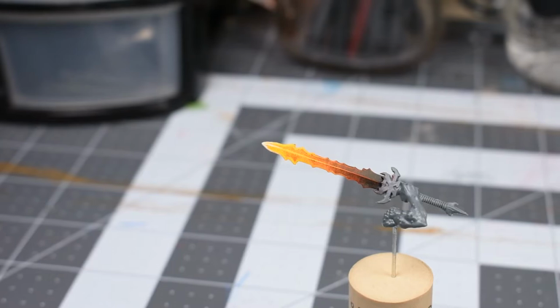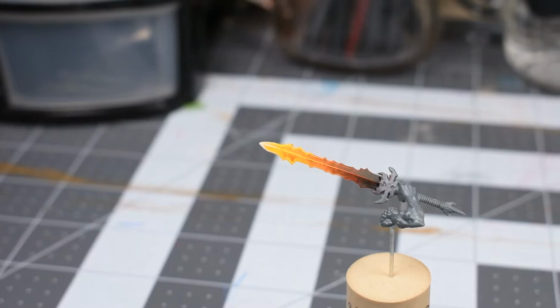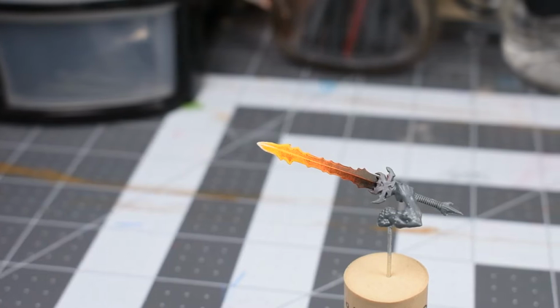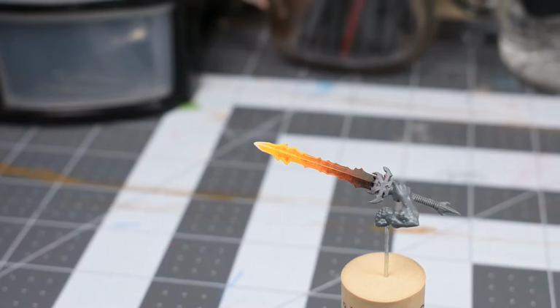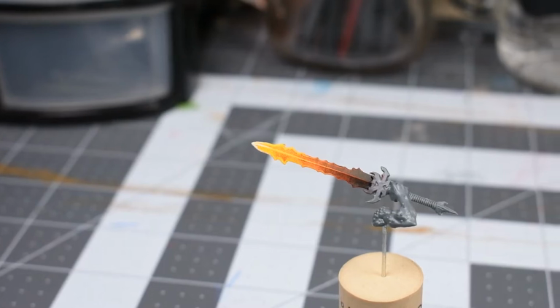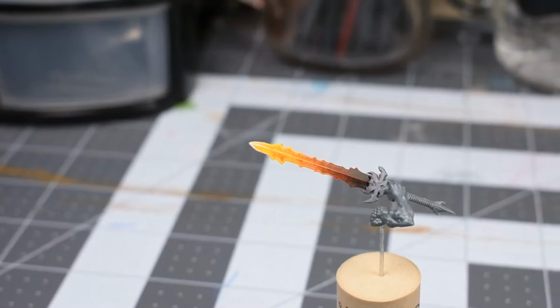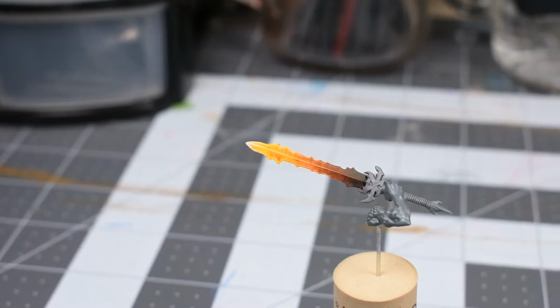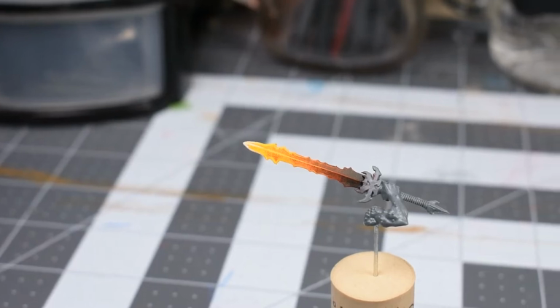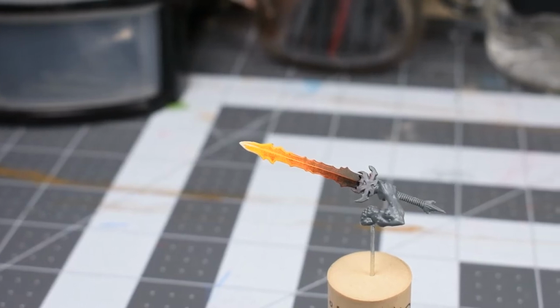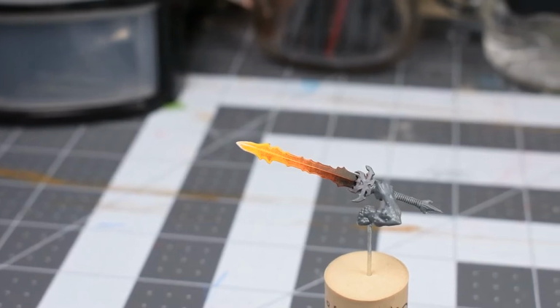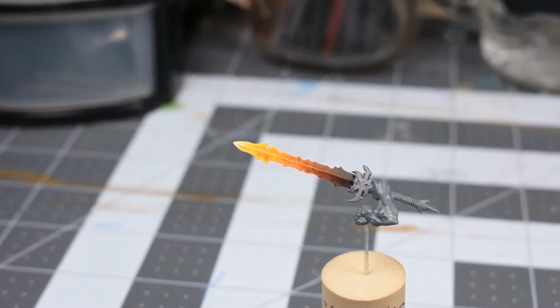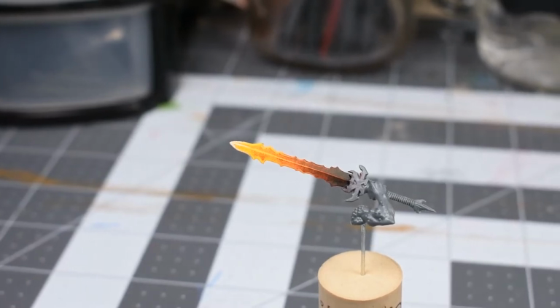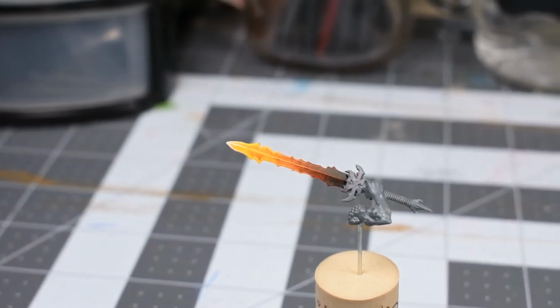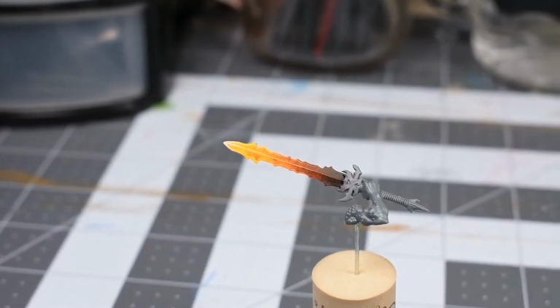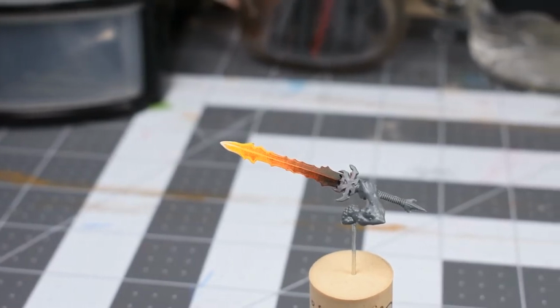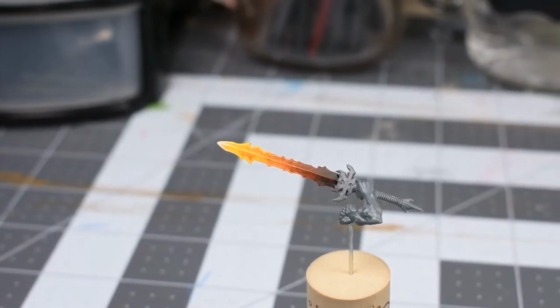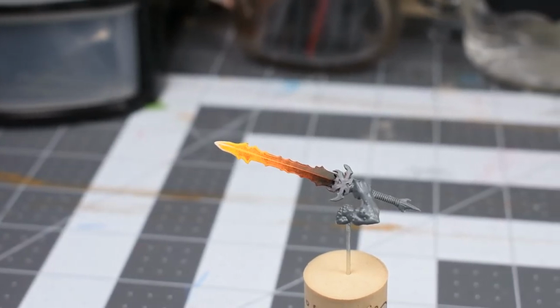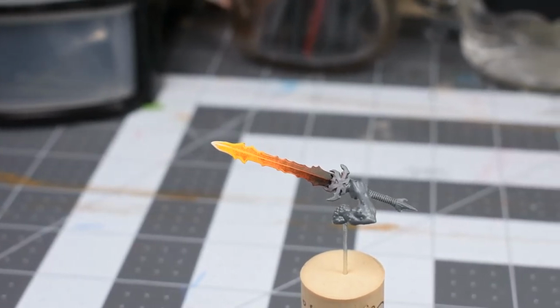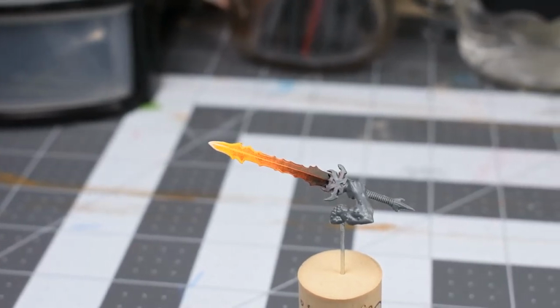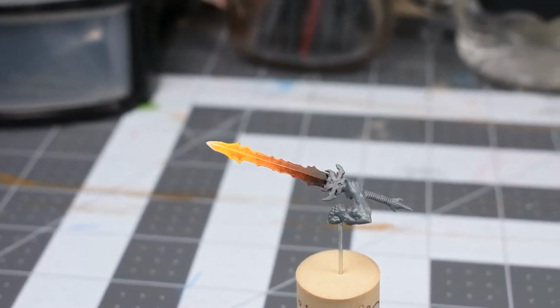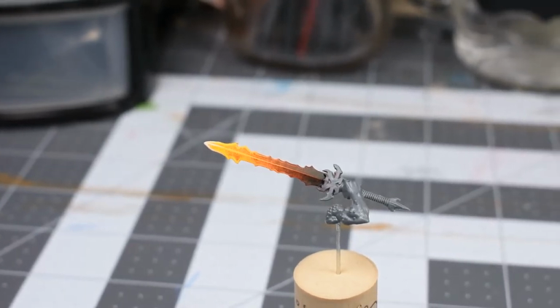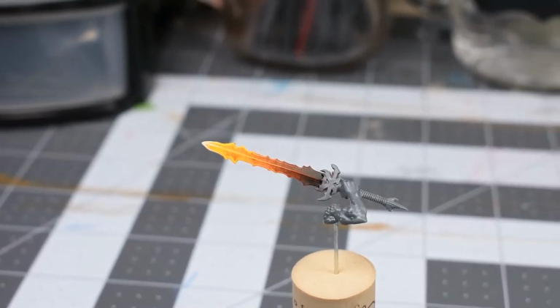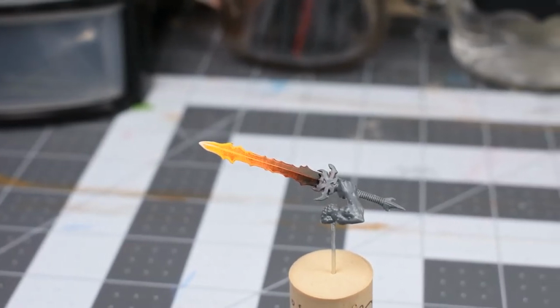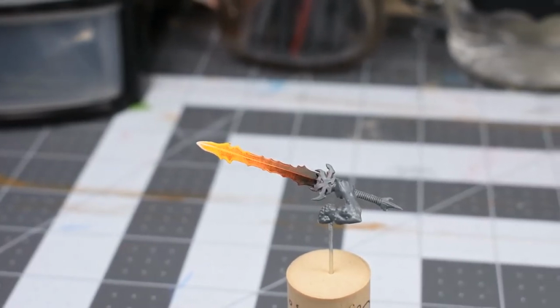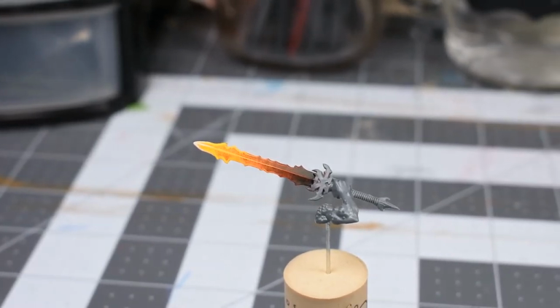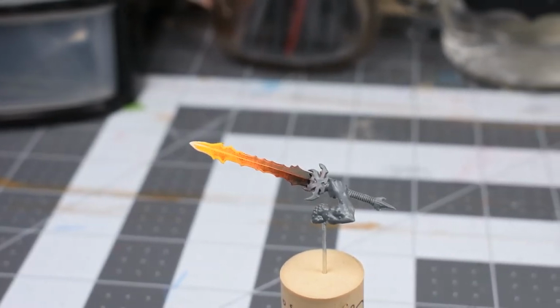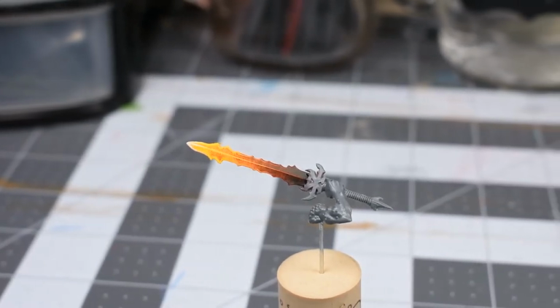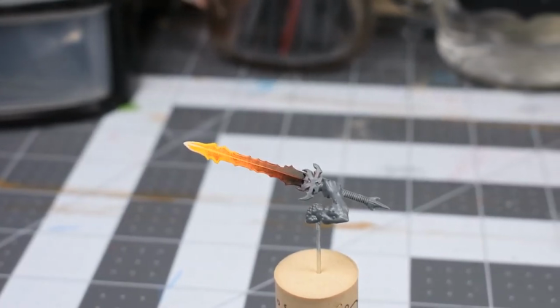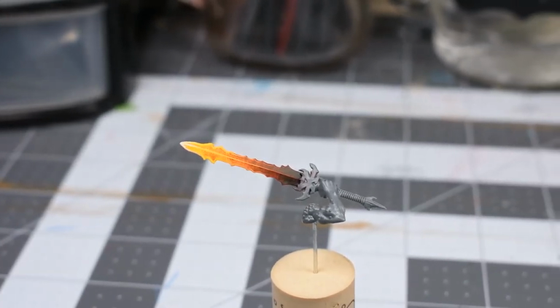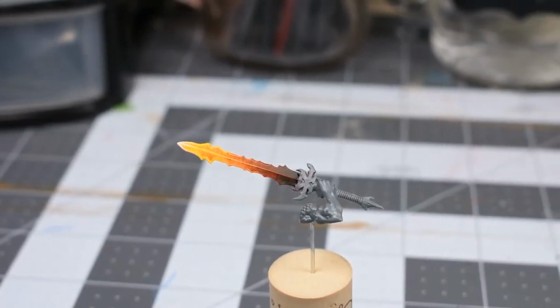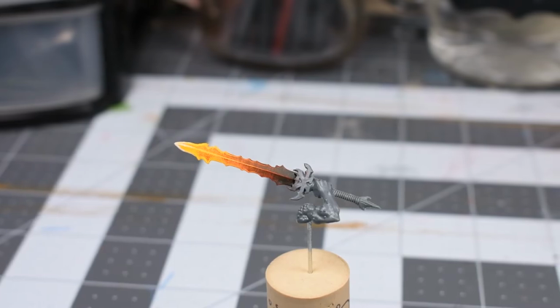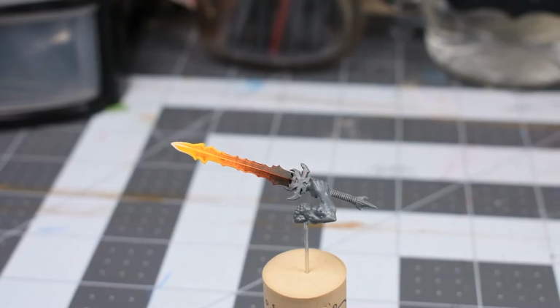Welcome to No Paint No Gains, I'm Ray, and in this episode I'll share one of my favorite methods to speedpaint fiery sword effects.